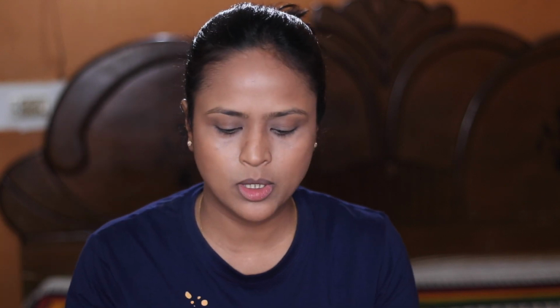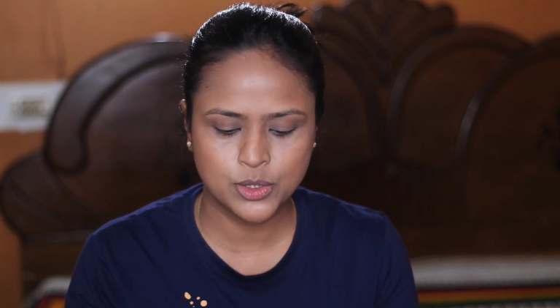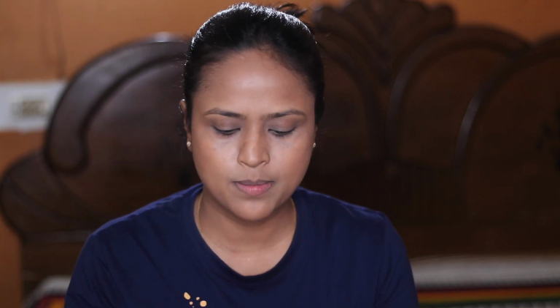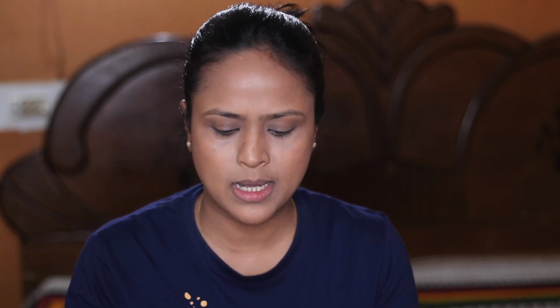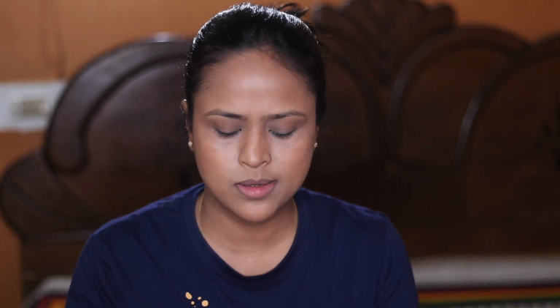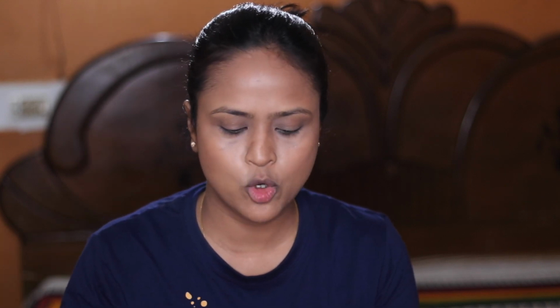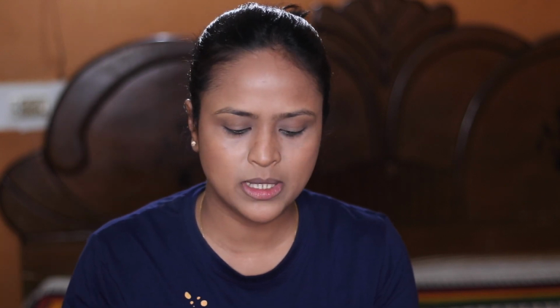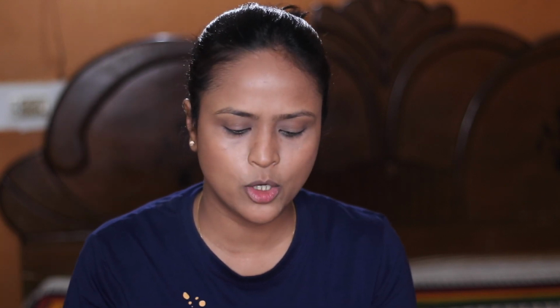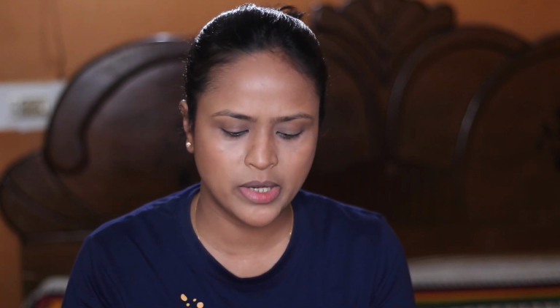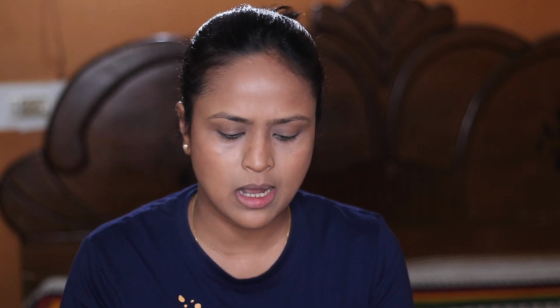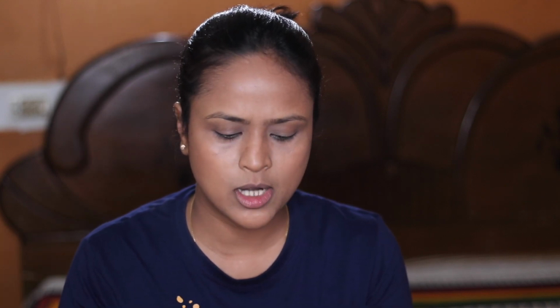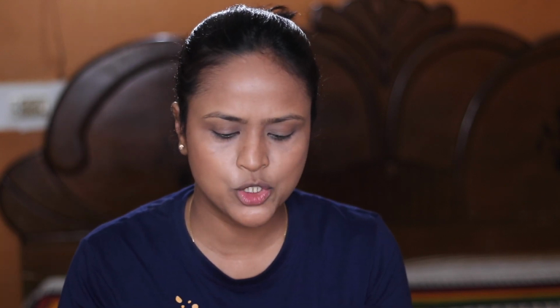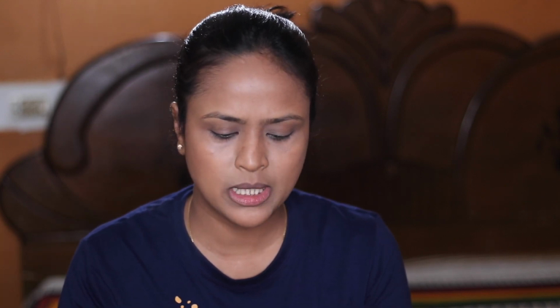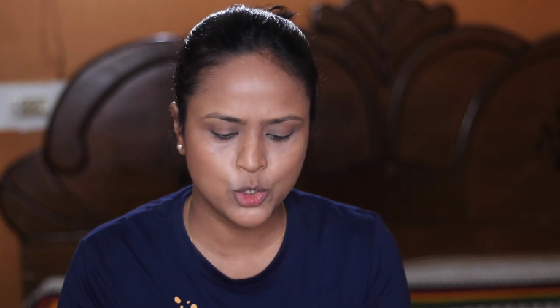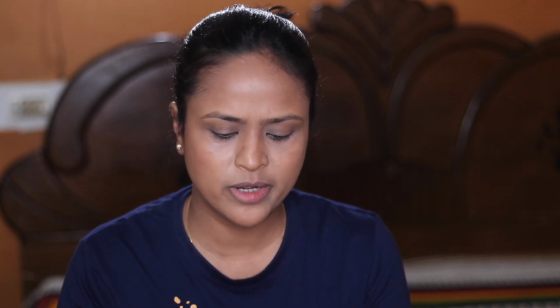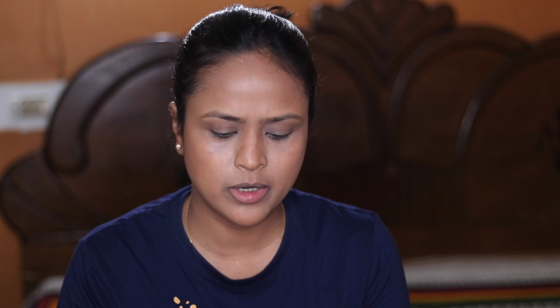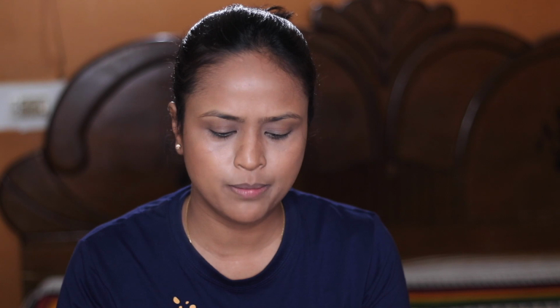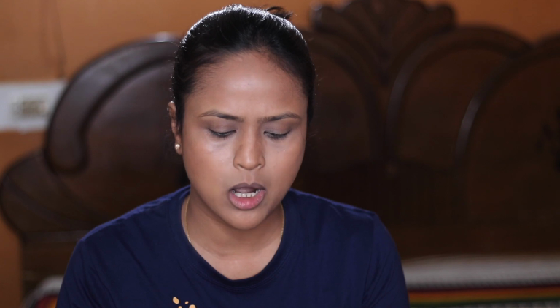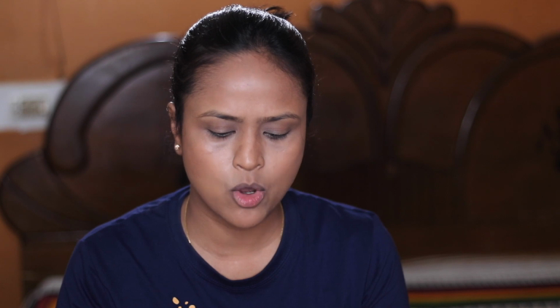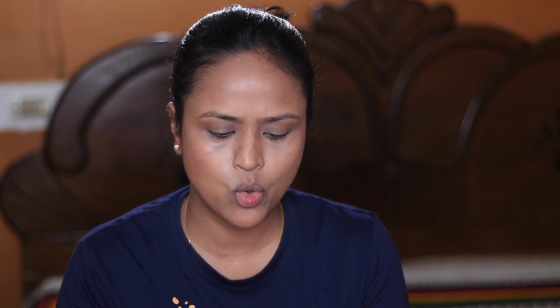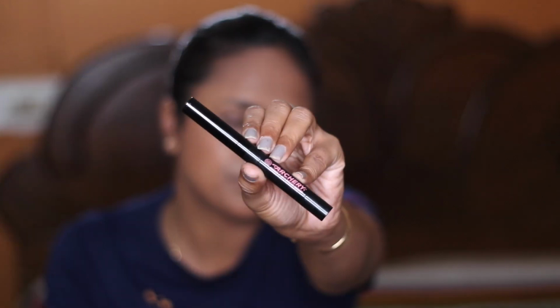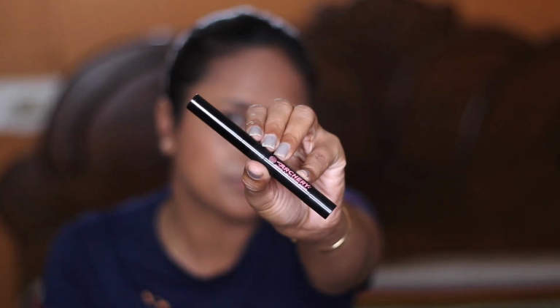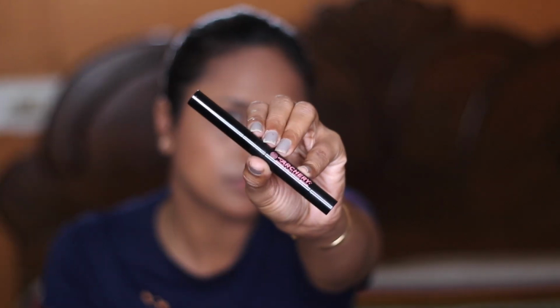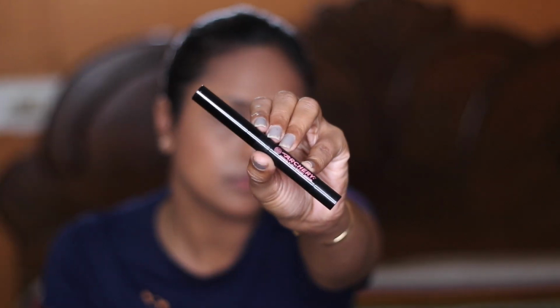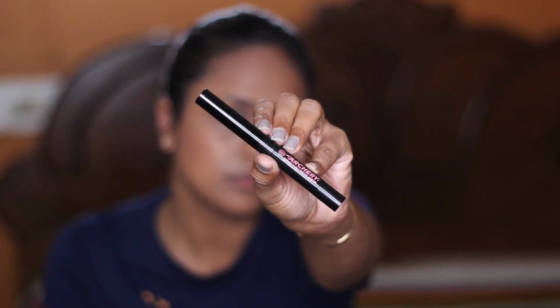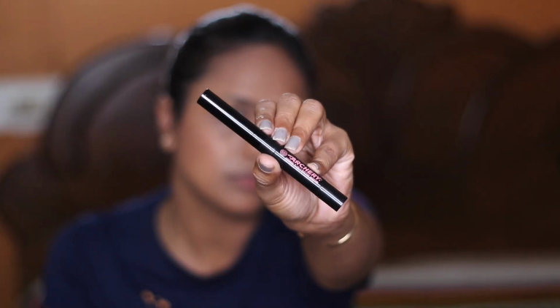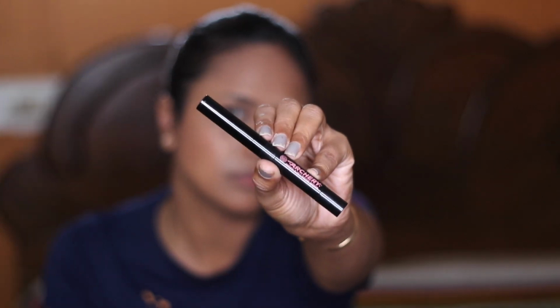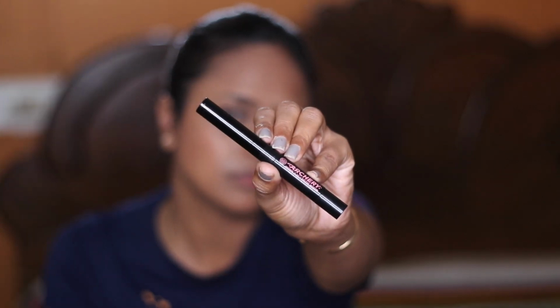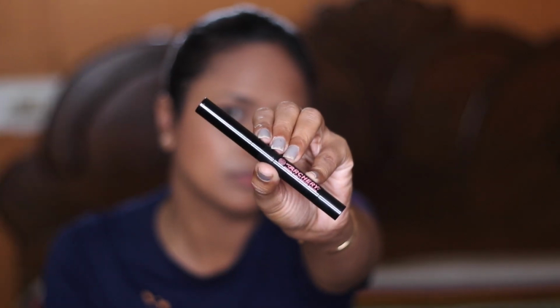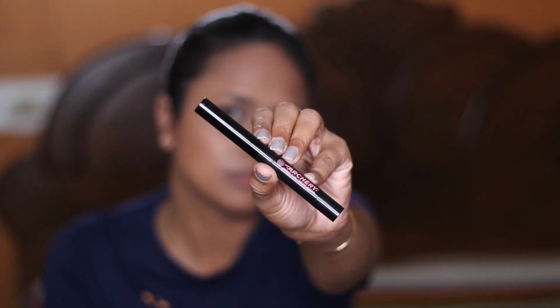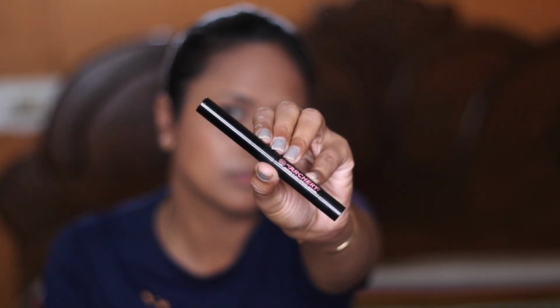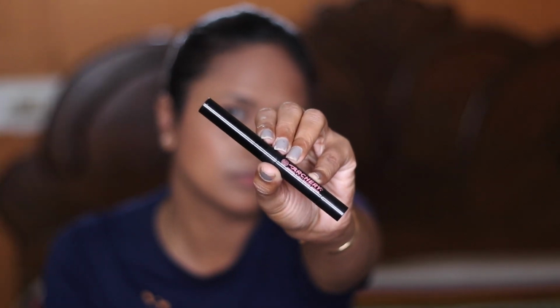For my brows, I'm going to use the Soap & Glory Archery 2-in-1 brow setting and sculpting pencil.